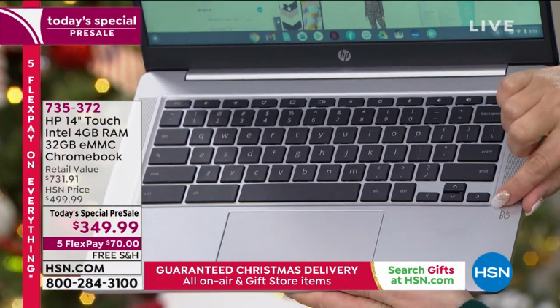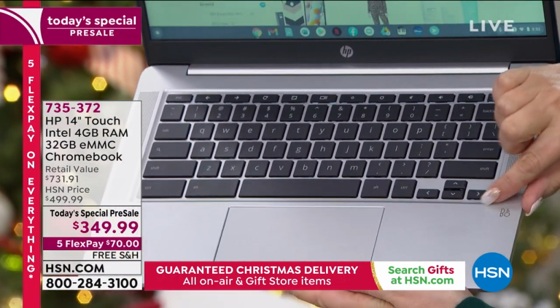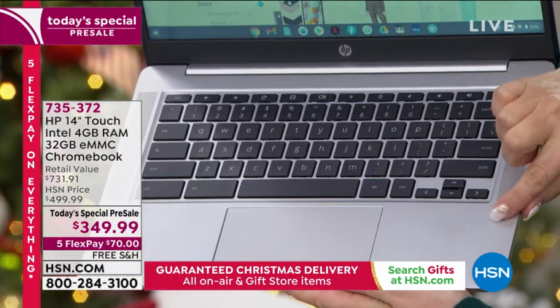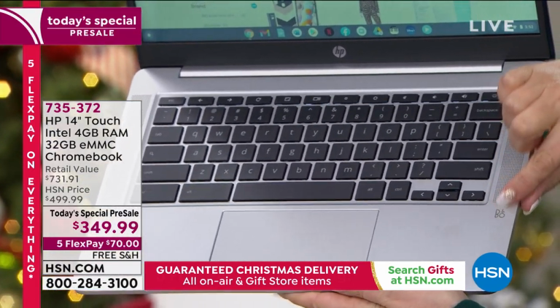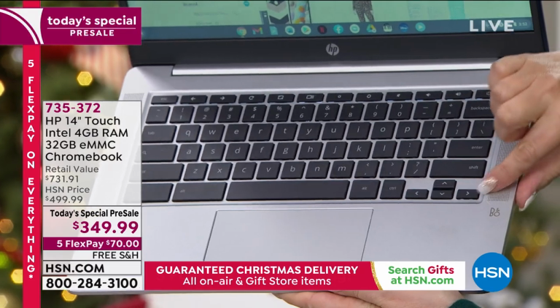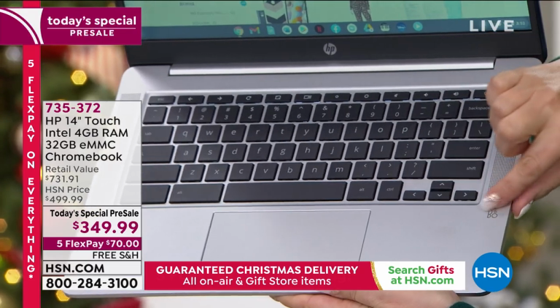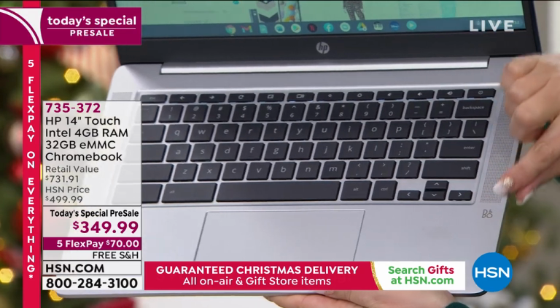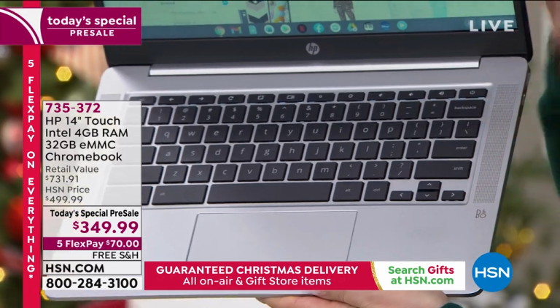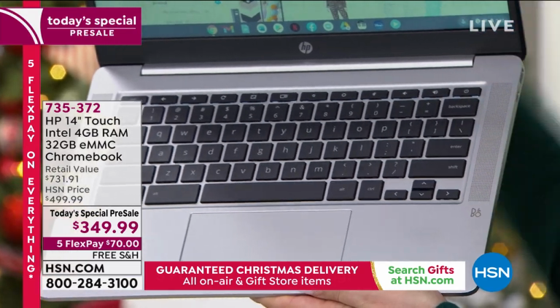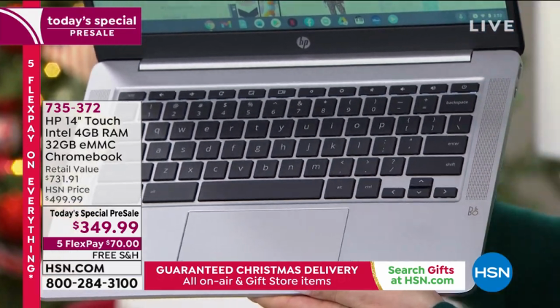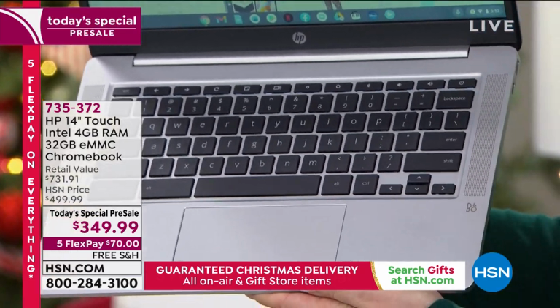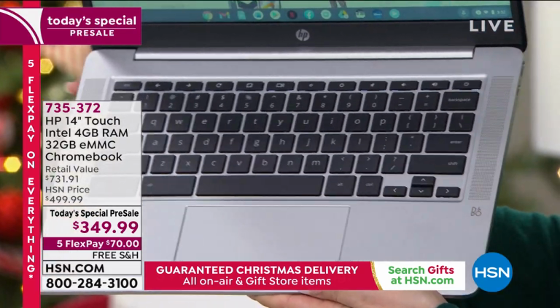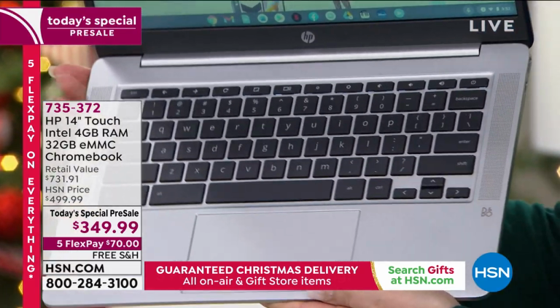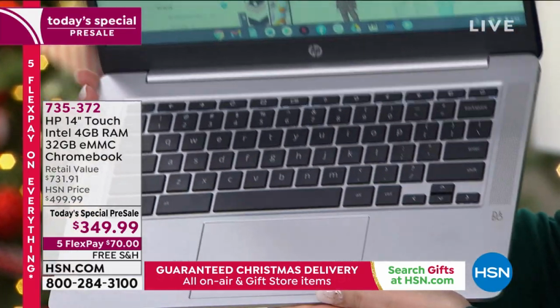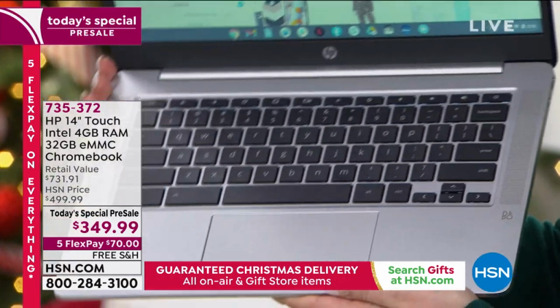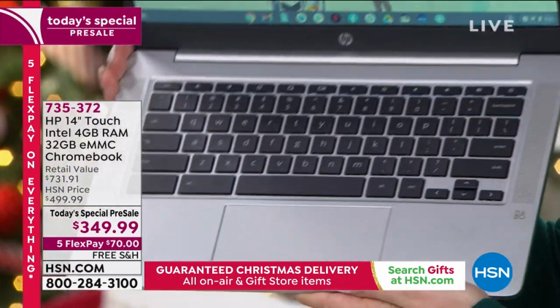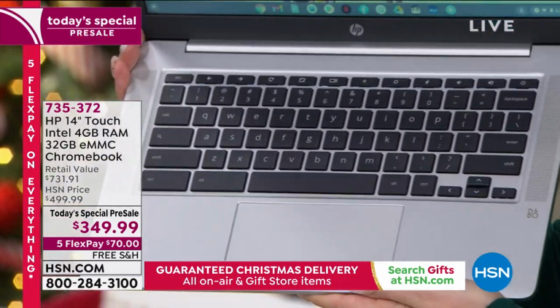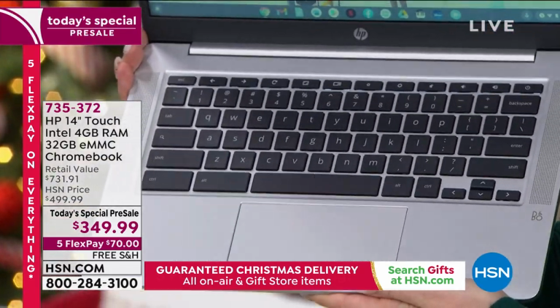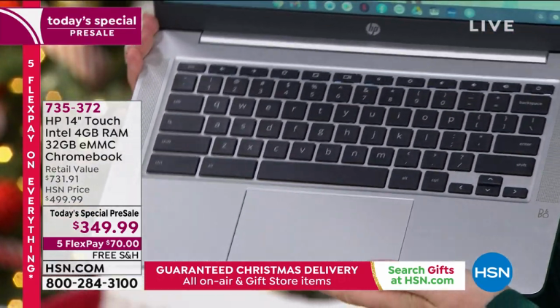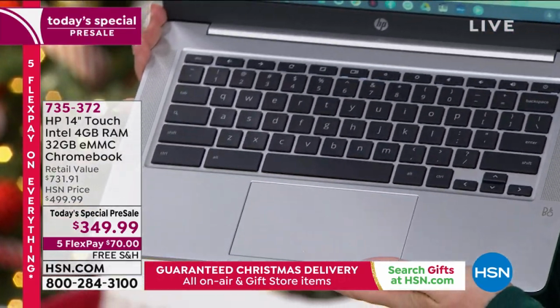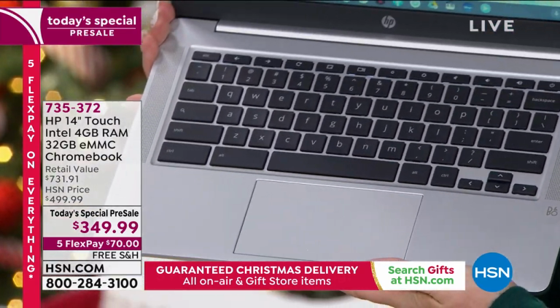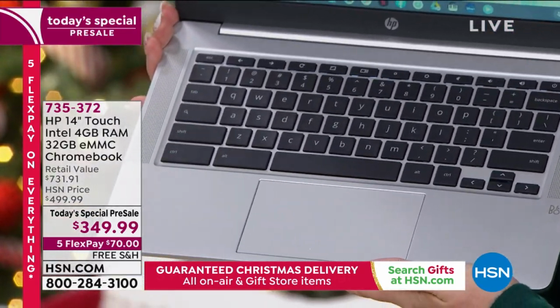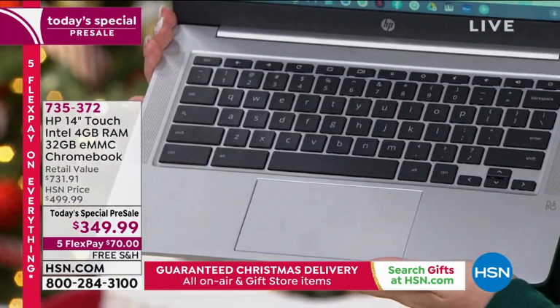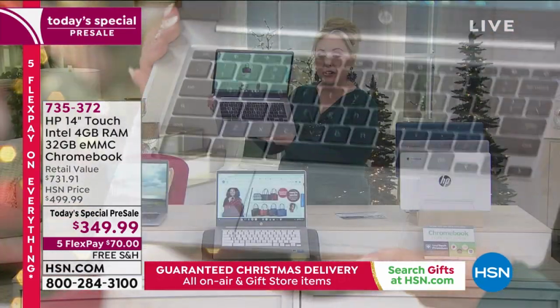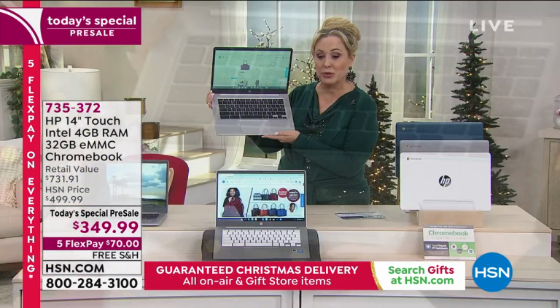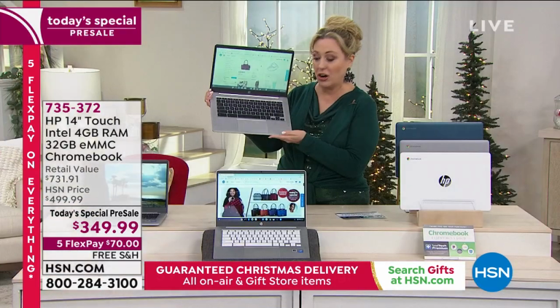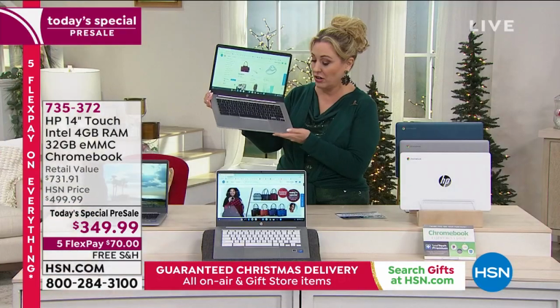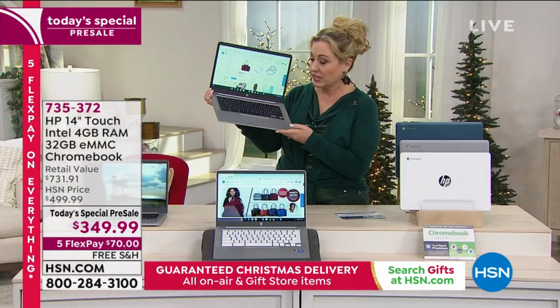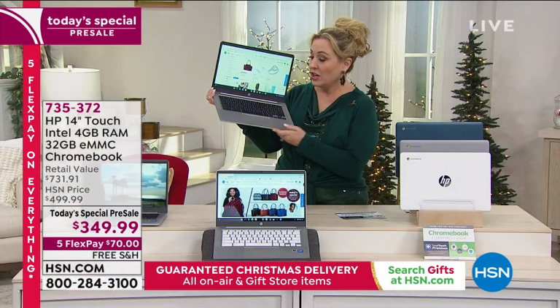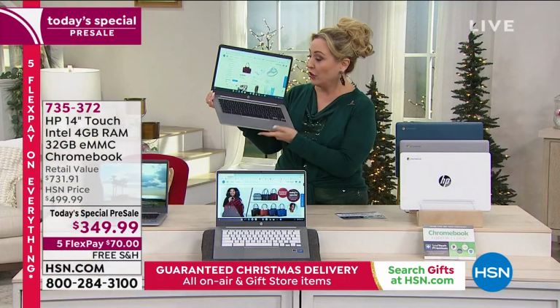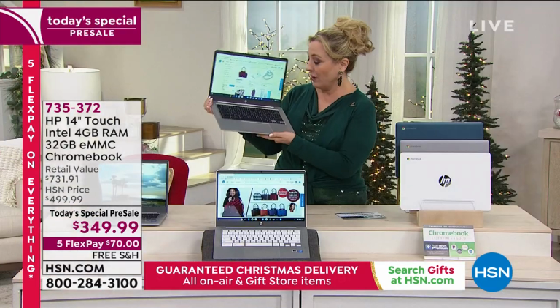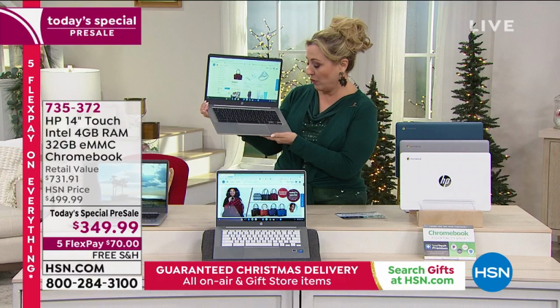There's the Bang & Olufsen logo right there — you see that in high-end luxury cars.